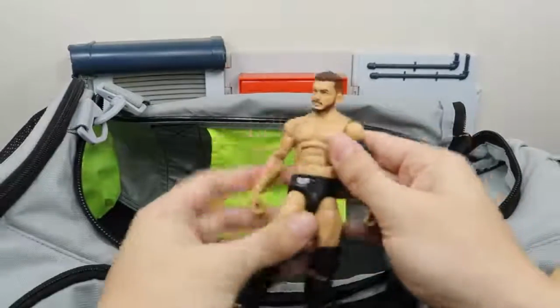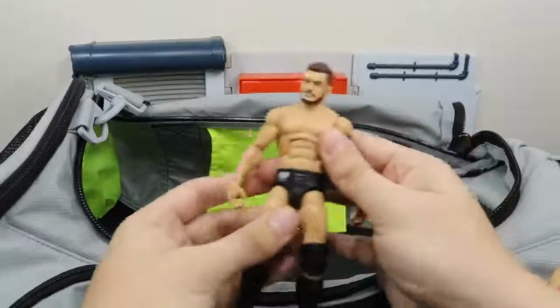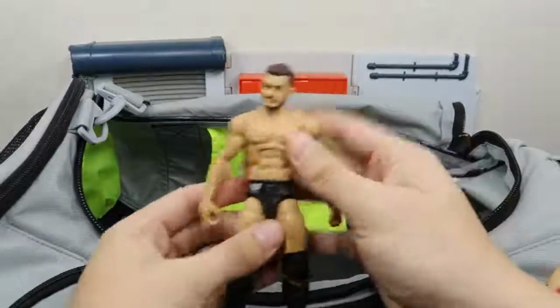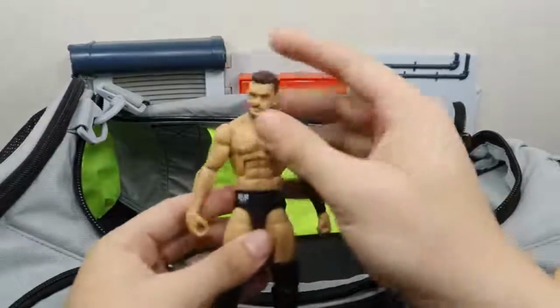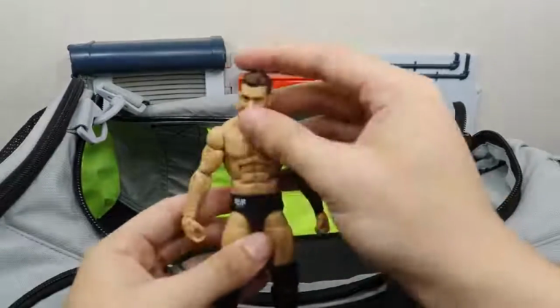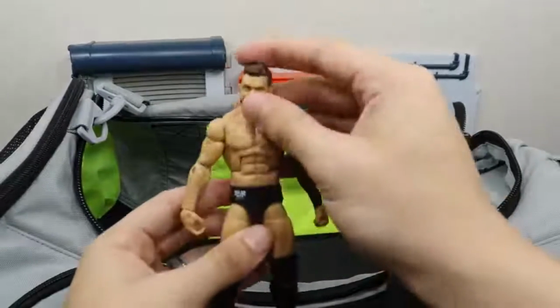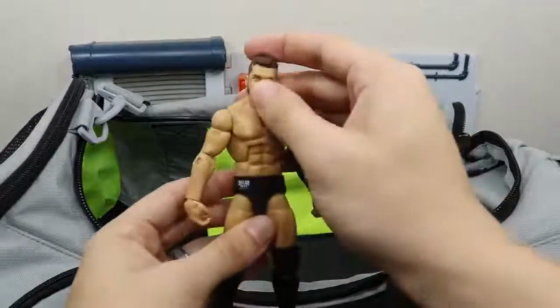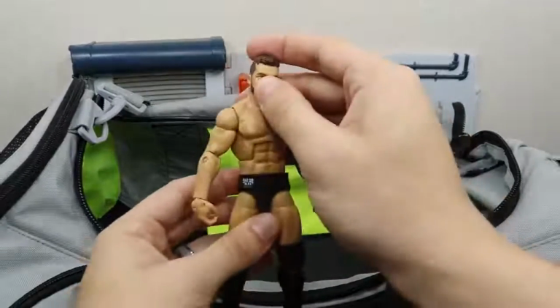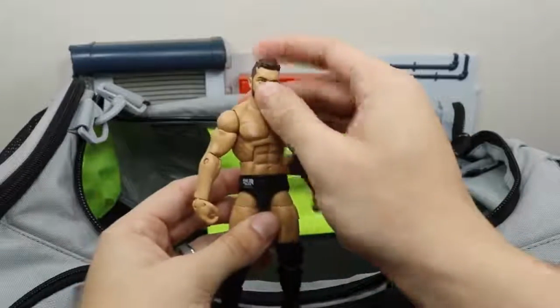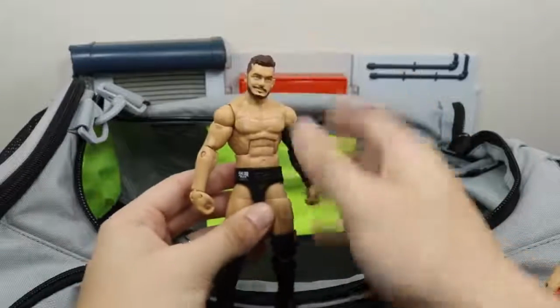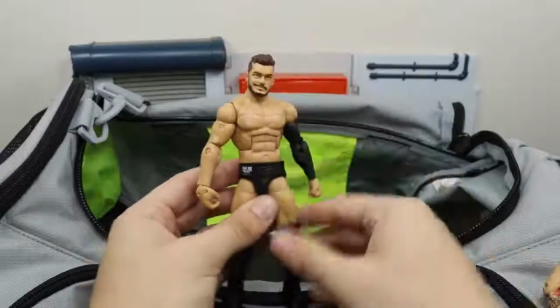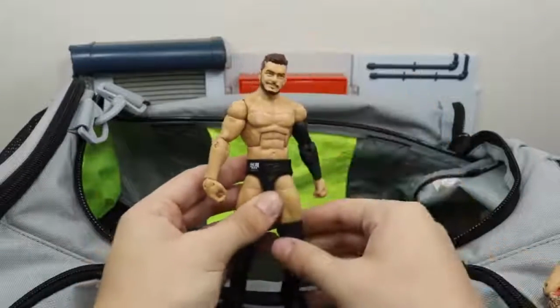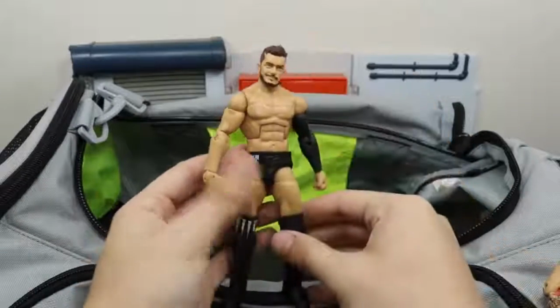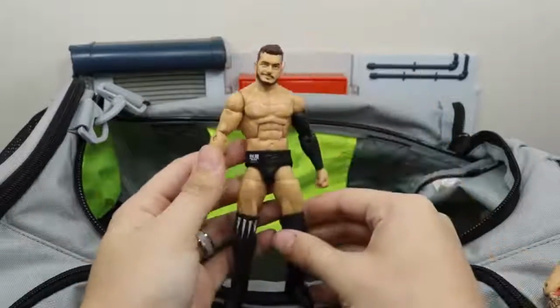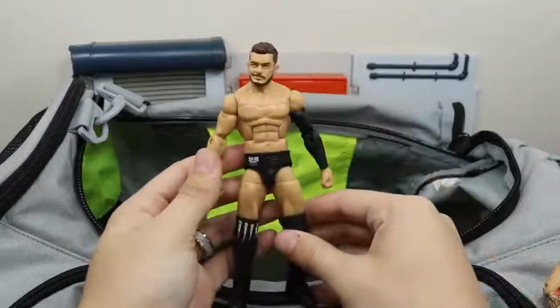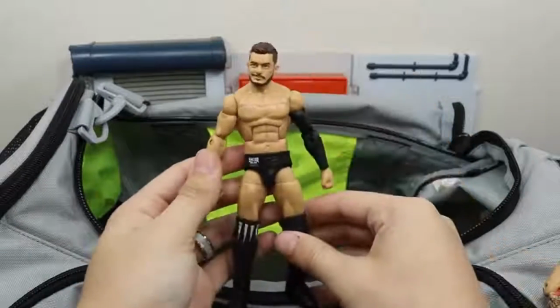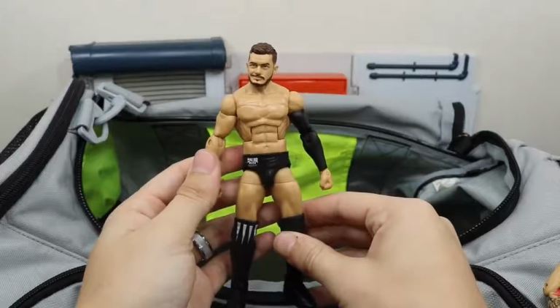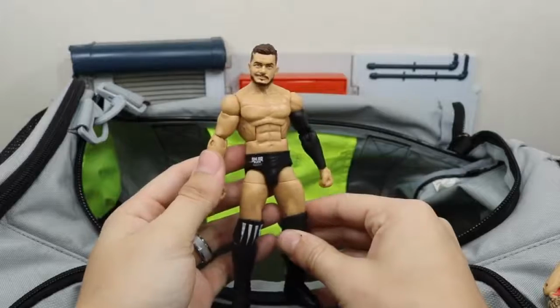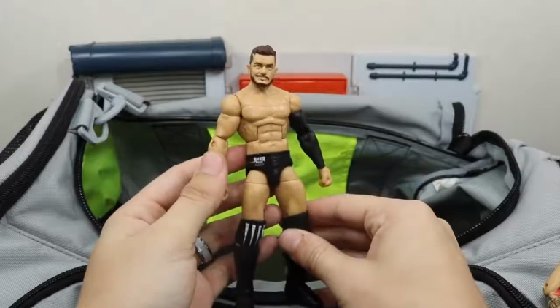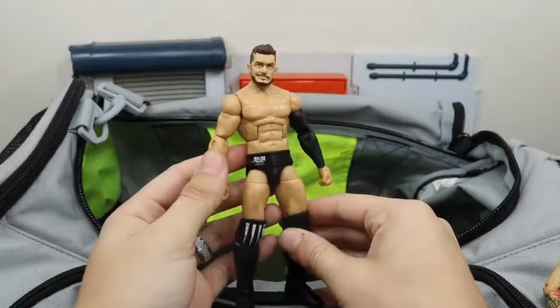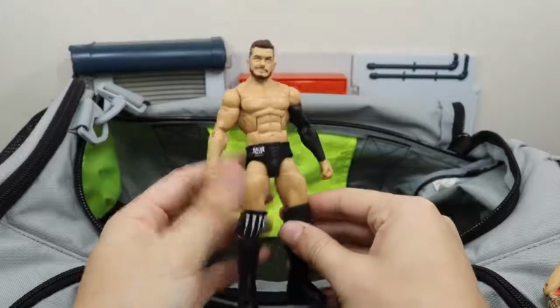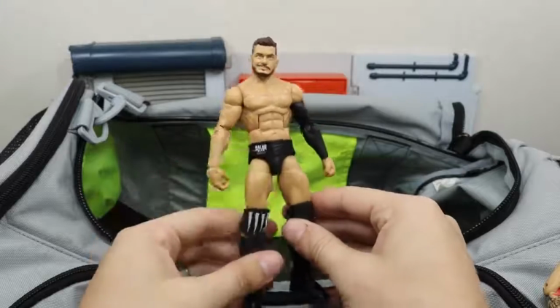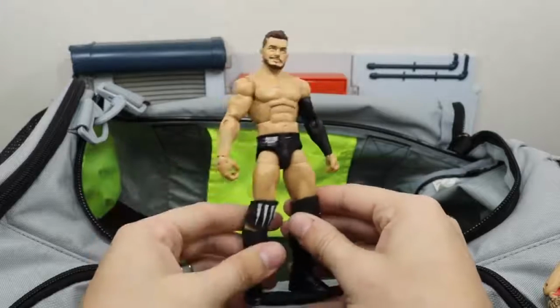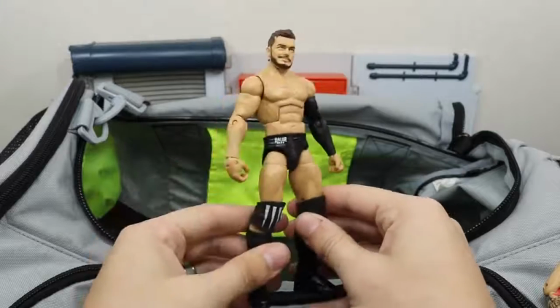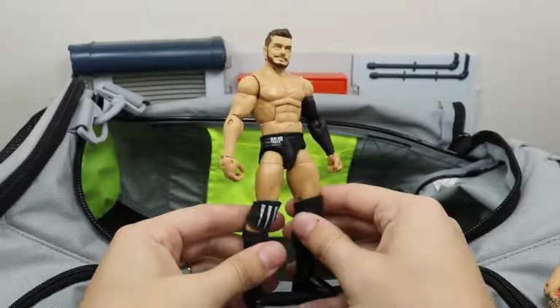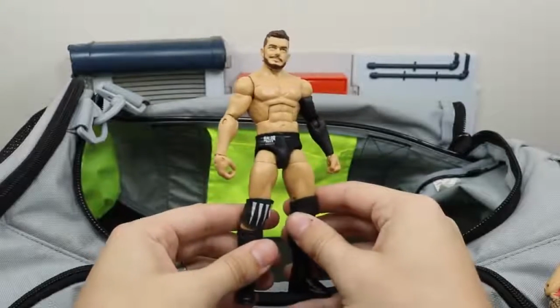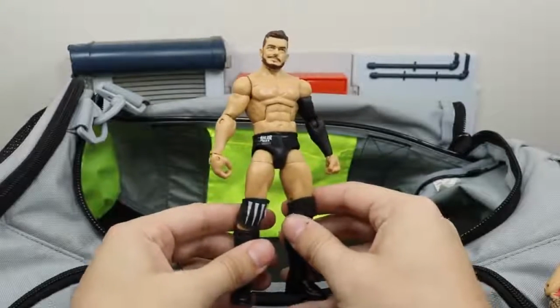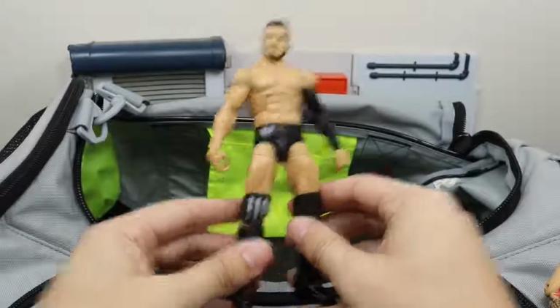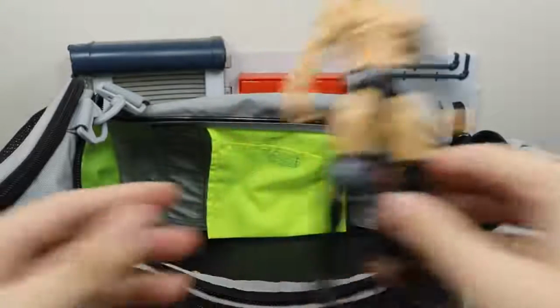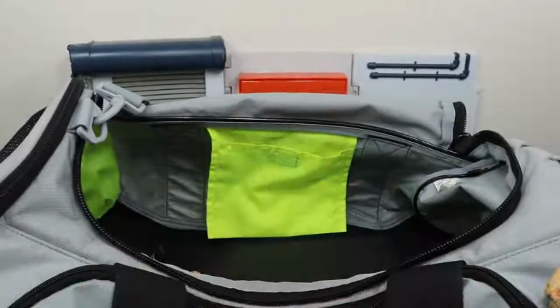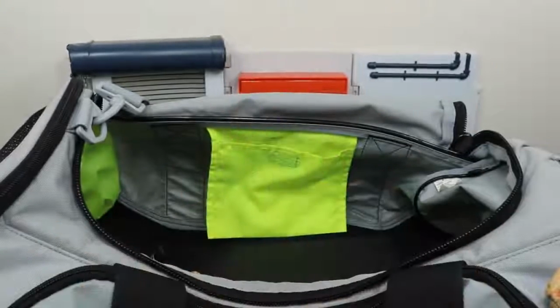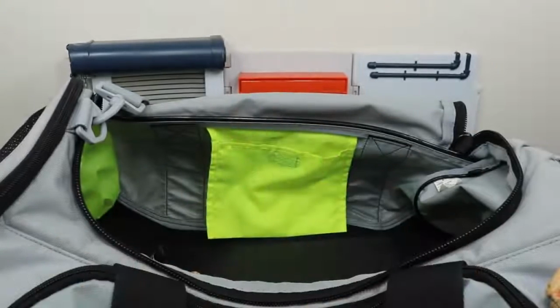Ringside exclusive Finn Bálor. Hate that he had to lose to John Cena last night.